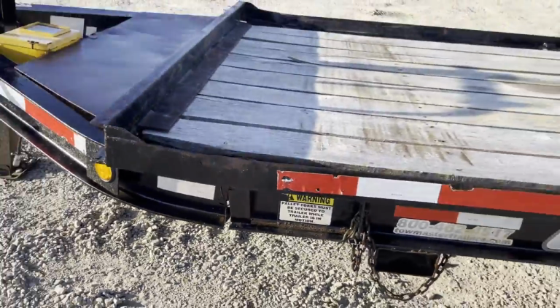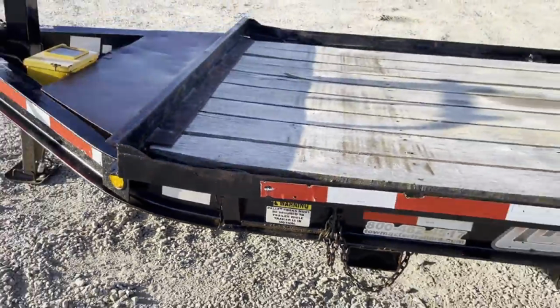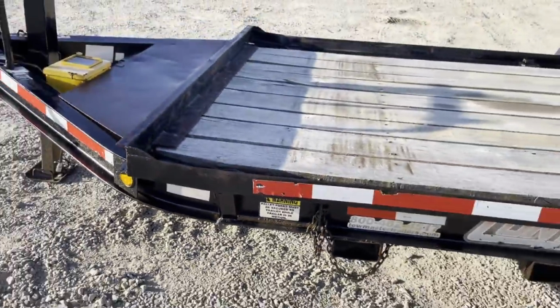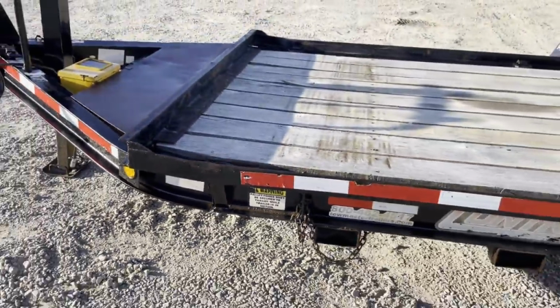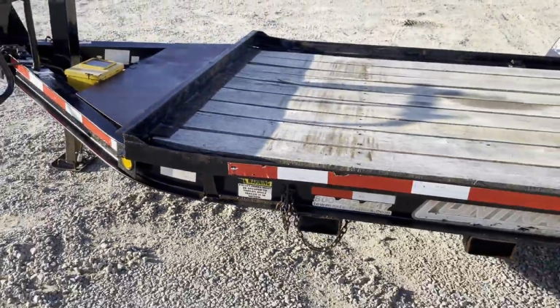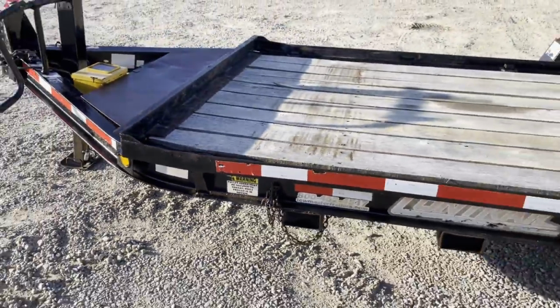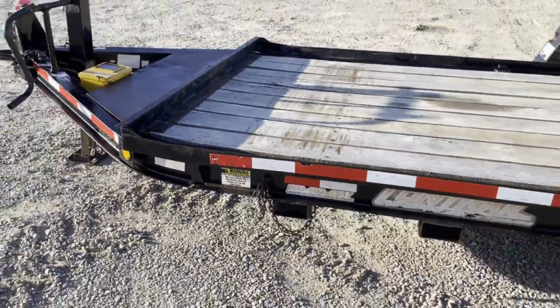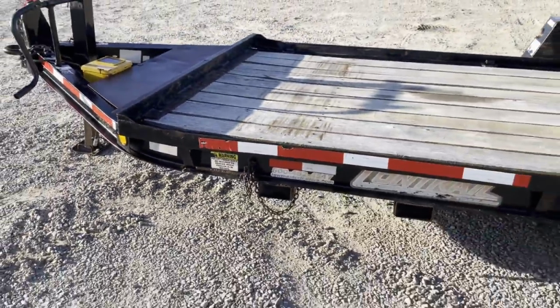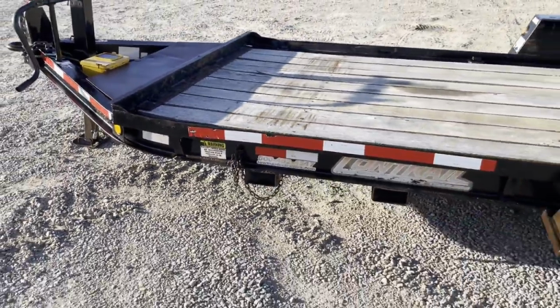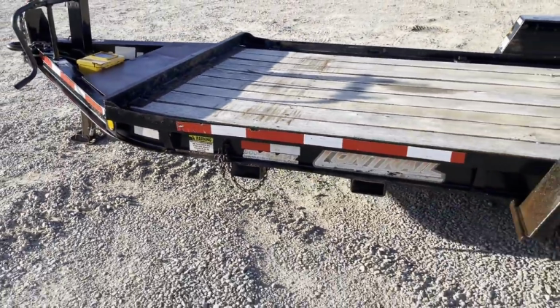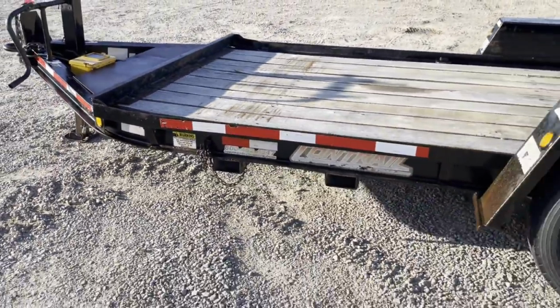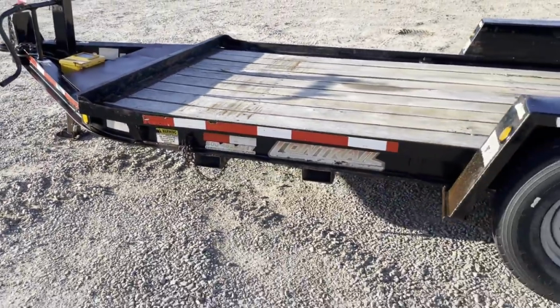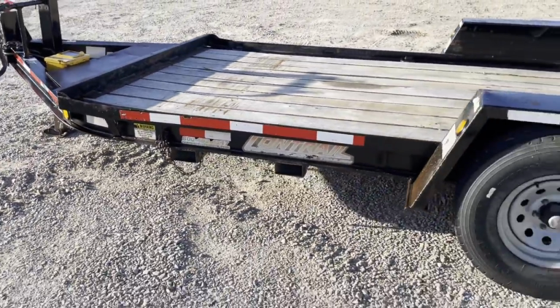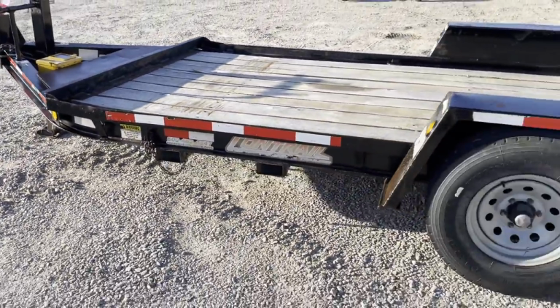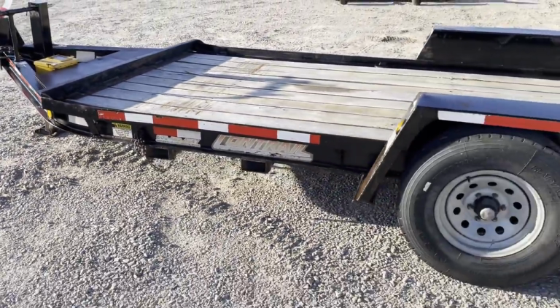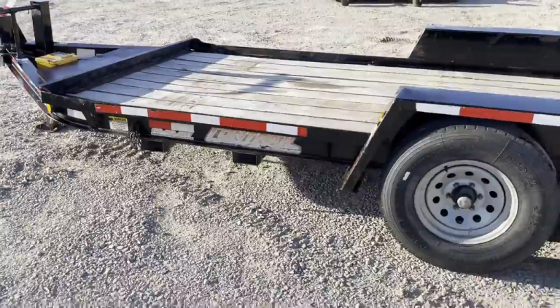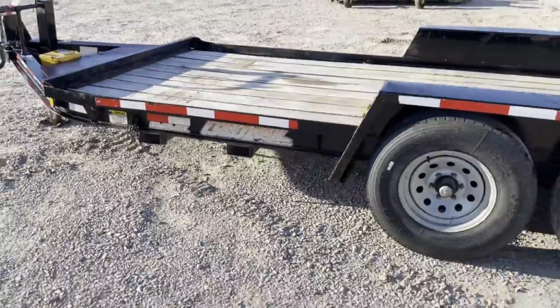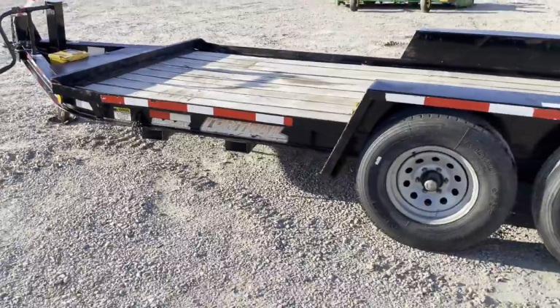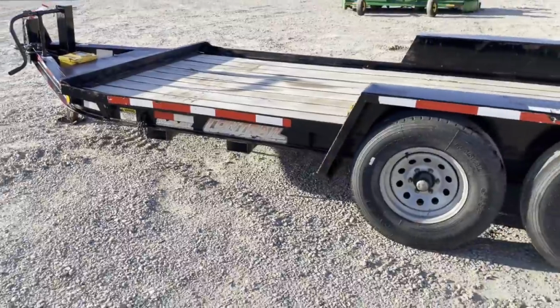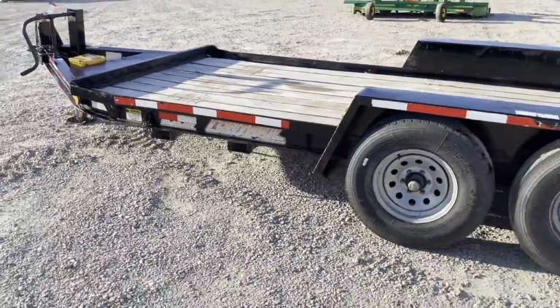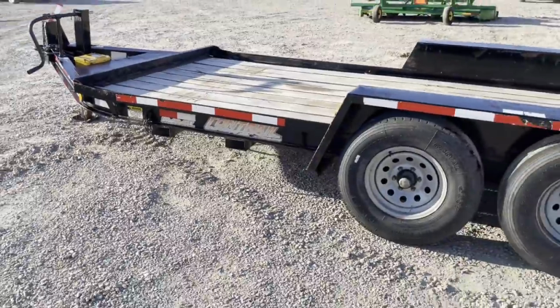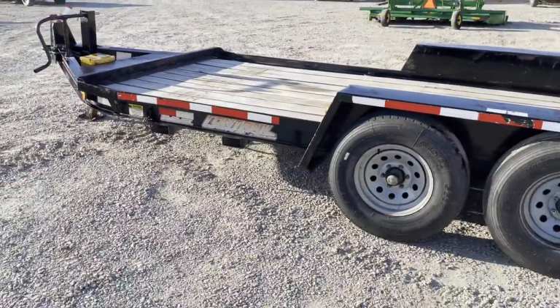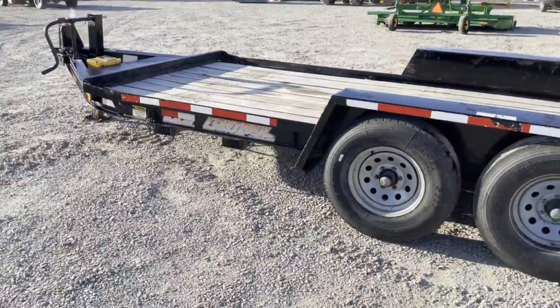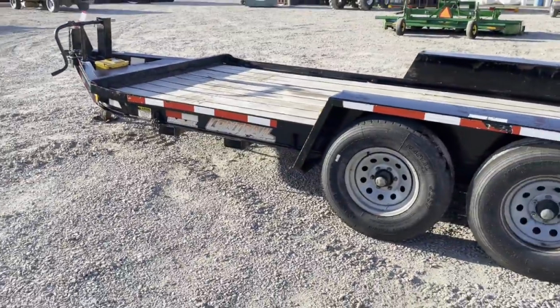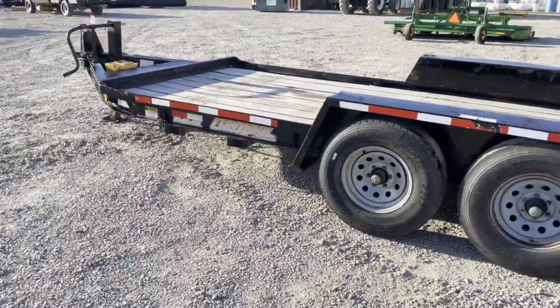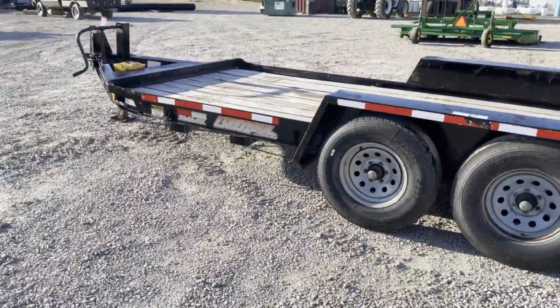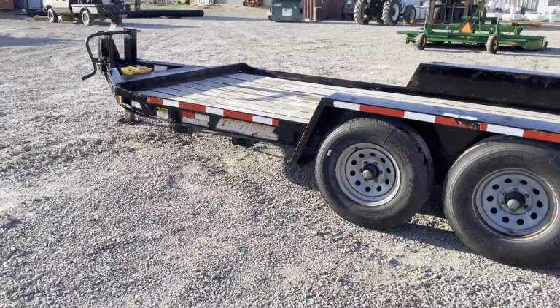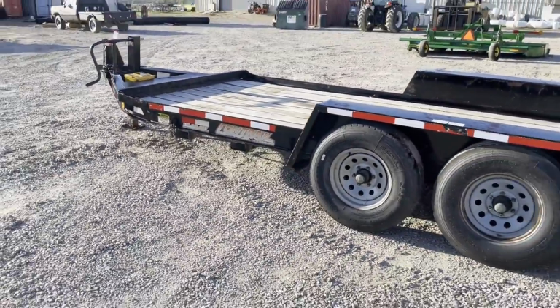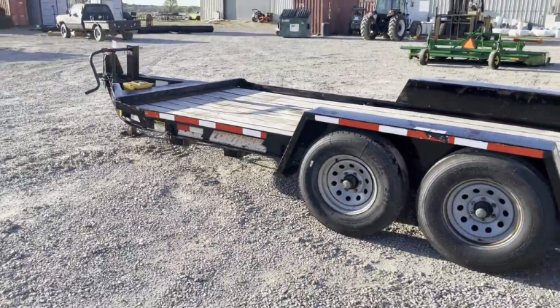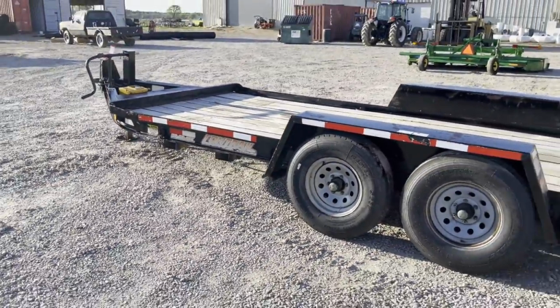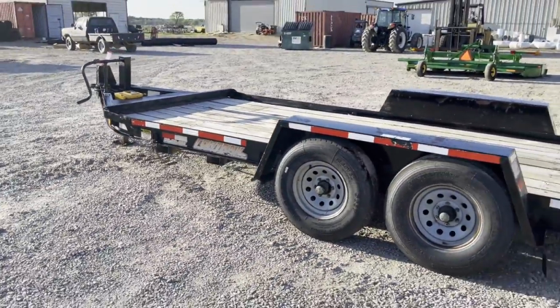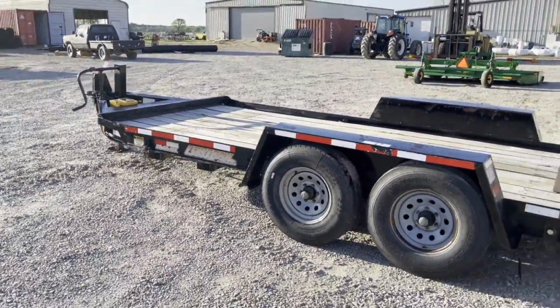As you saw in the pictures, it's an O4 model. It is a heavy duty trailer, so I'm going to take this trailer and fix it up and have a pretty nice heavy duty trailer.